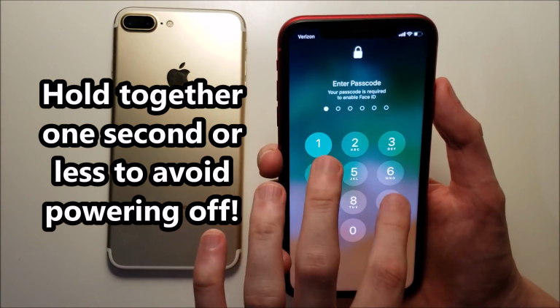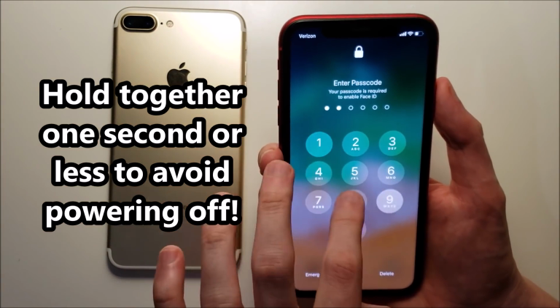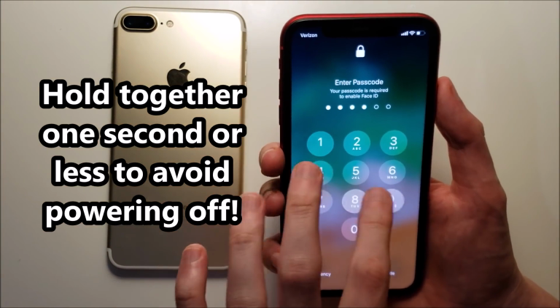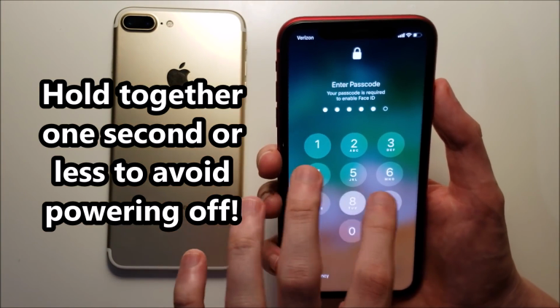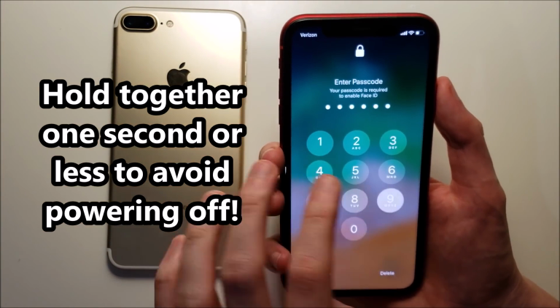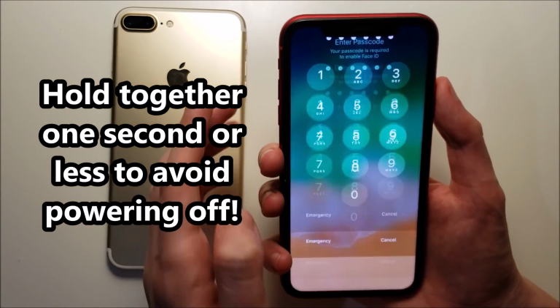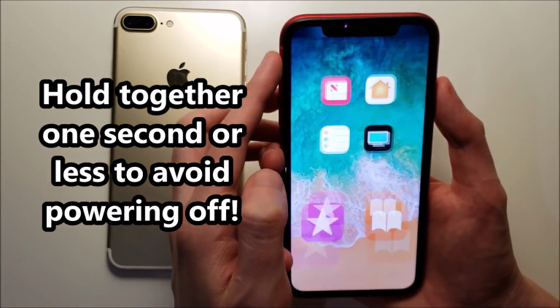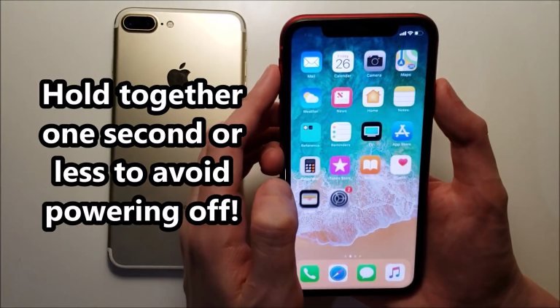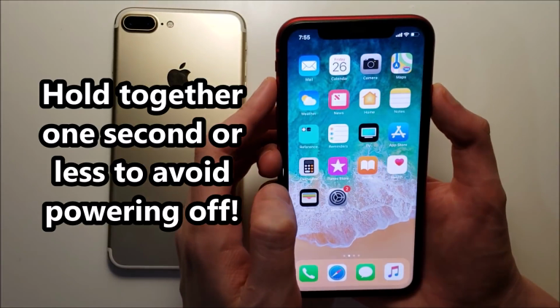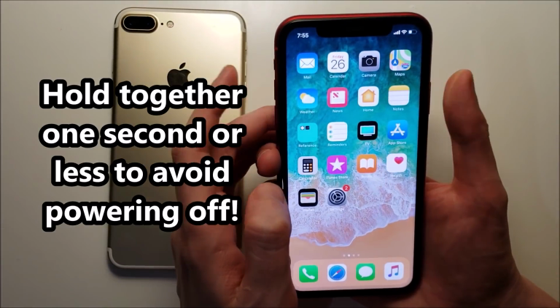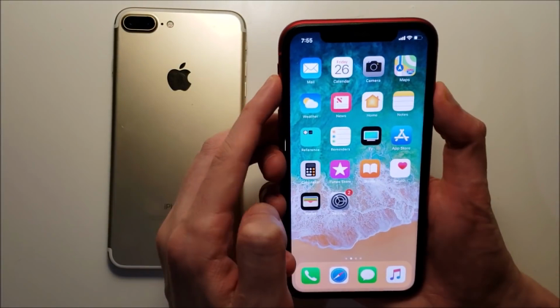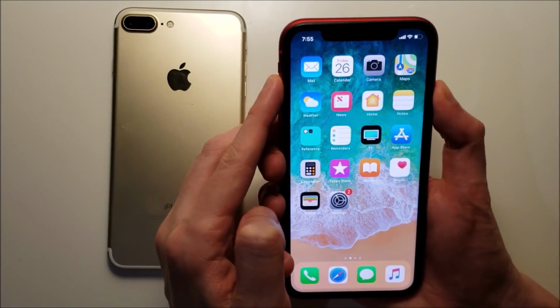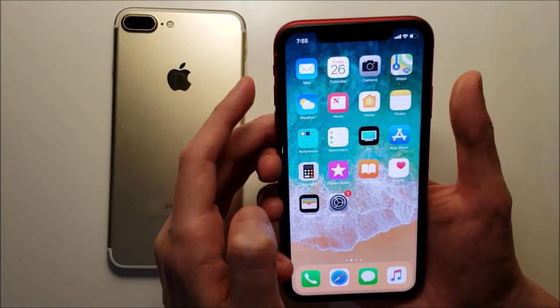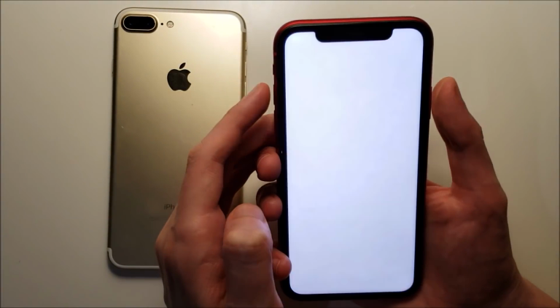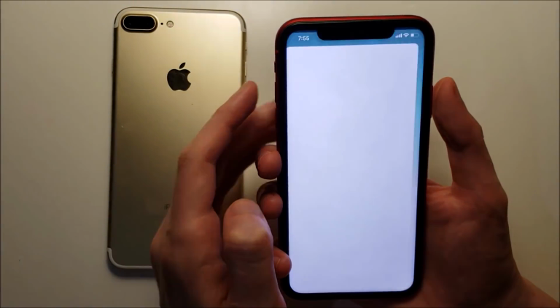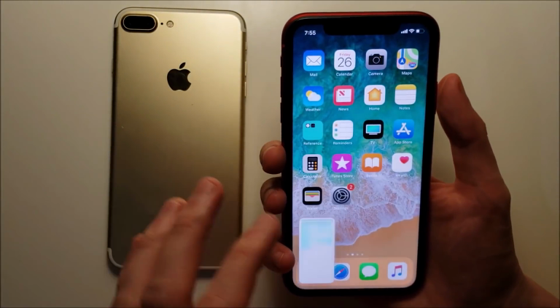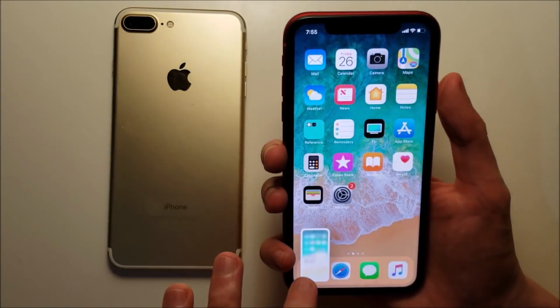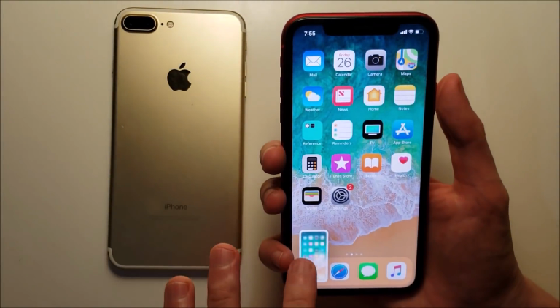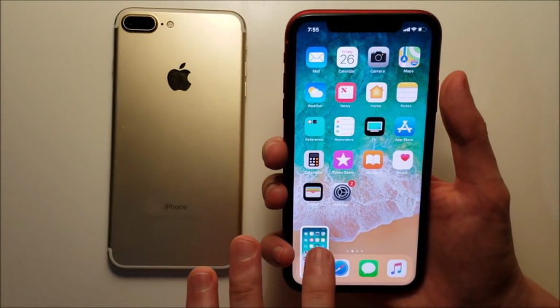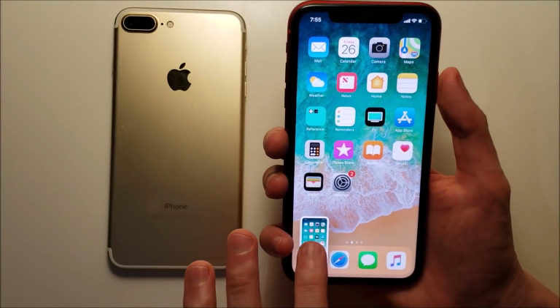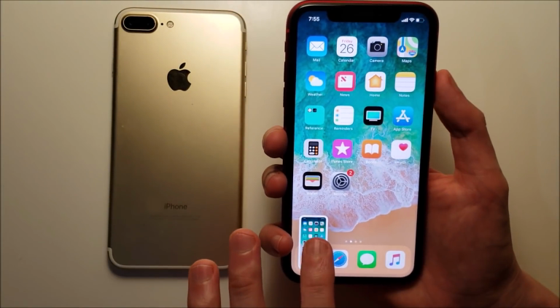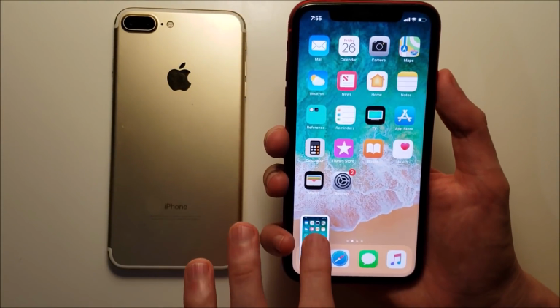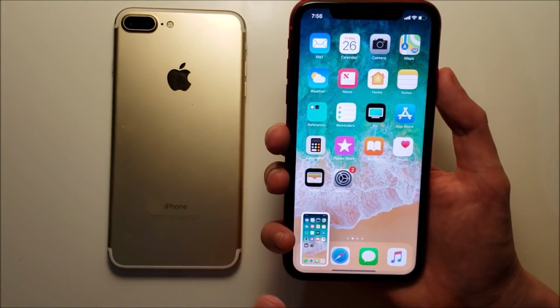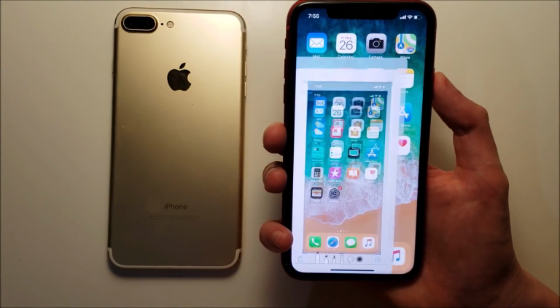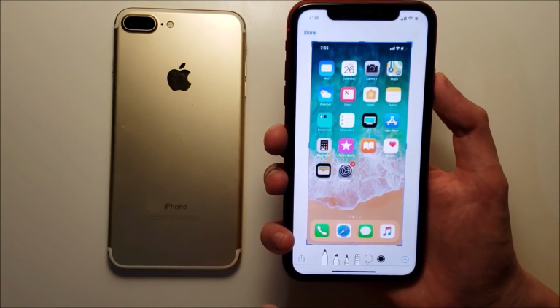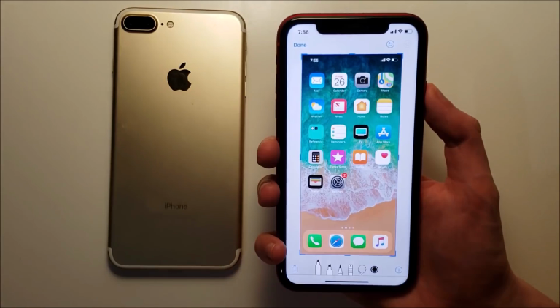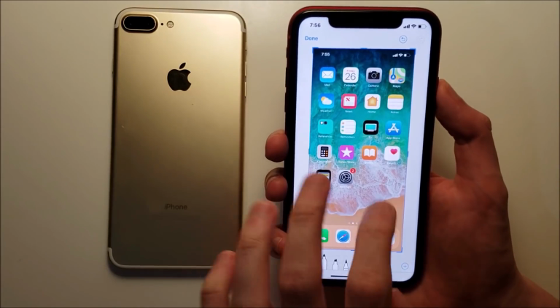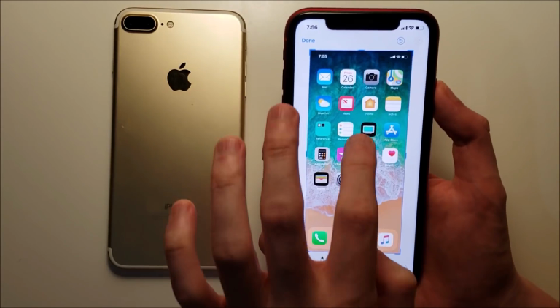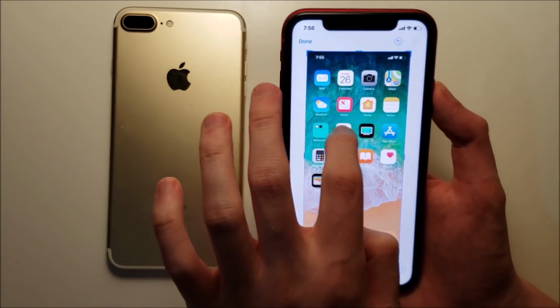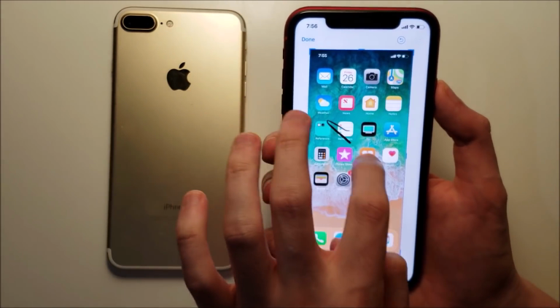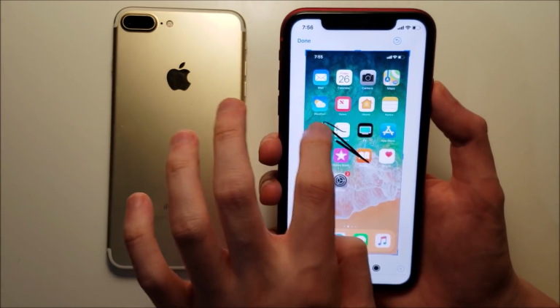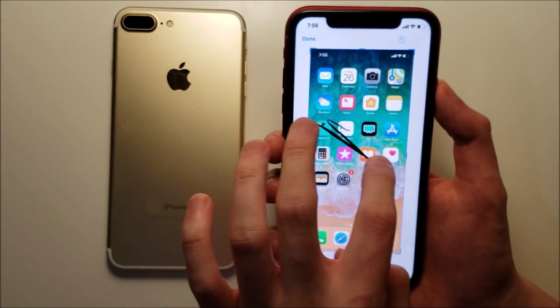And then after you take the screenshot you can press right there, and from here you can edit it.